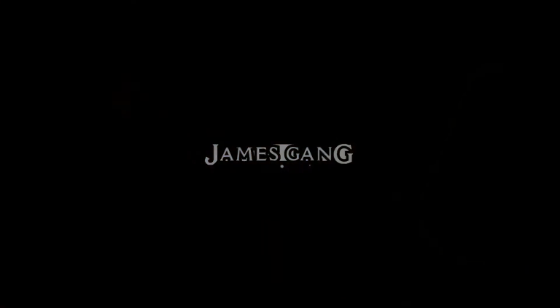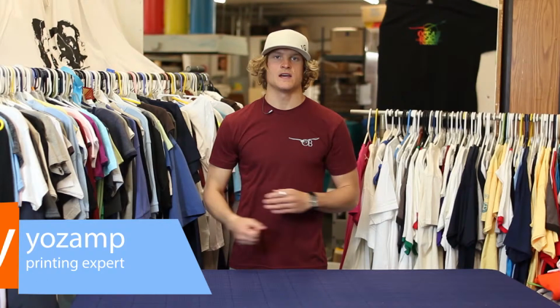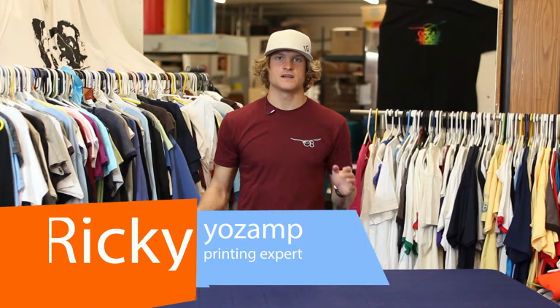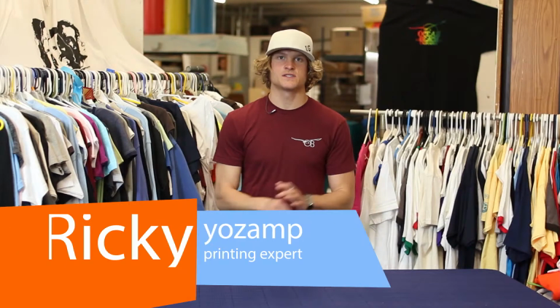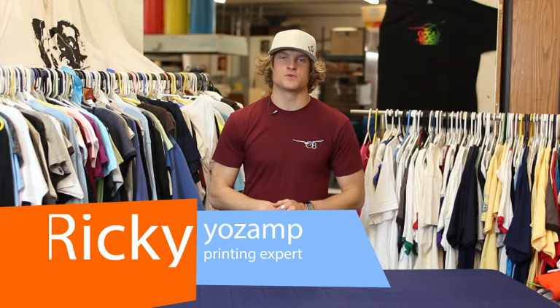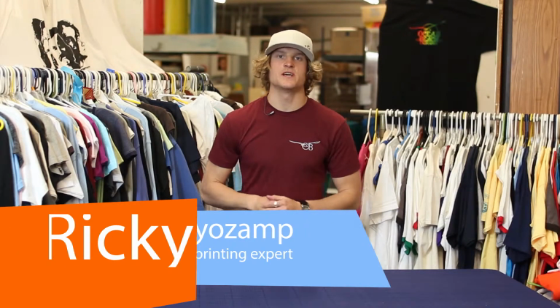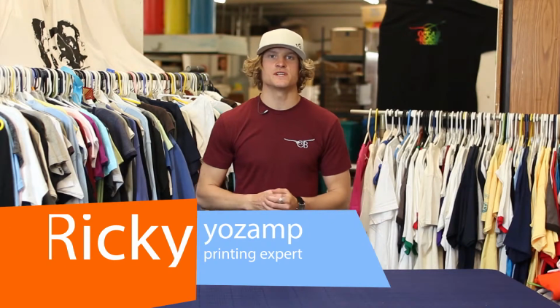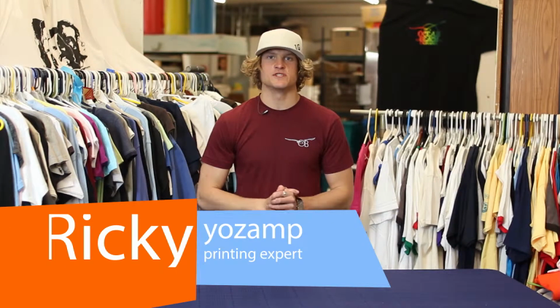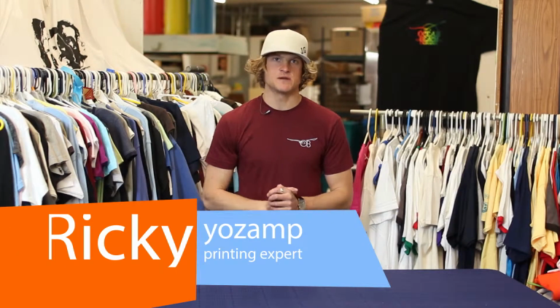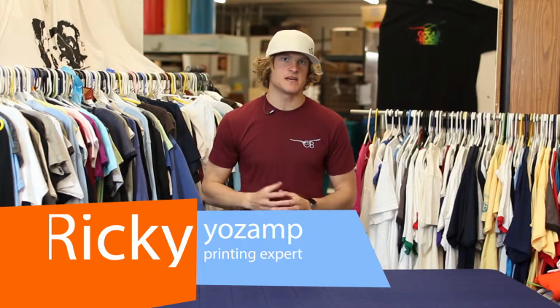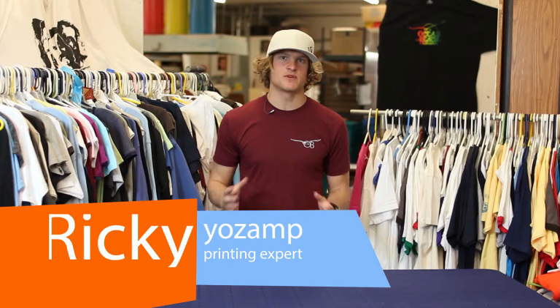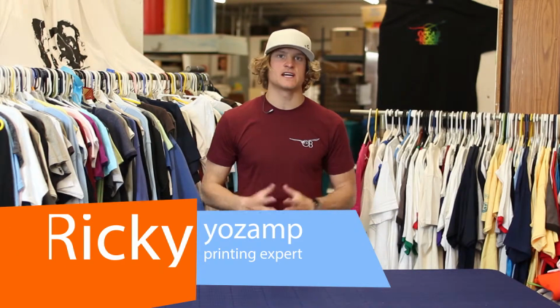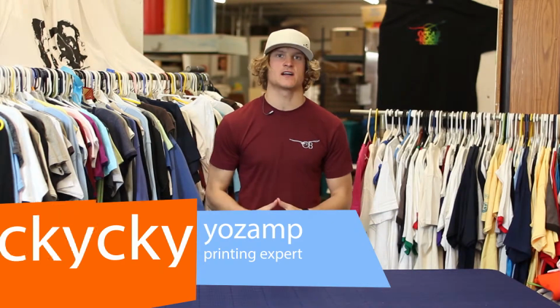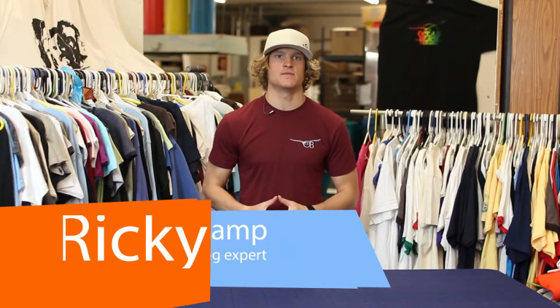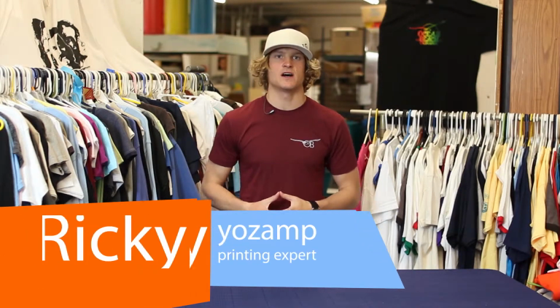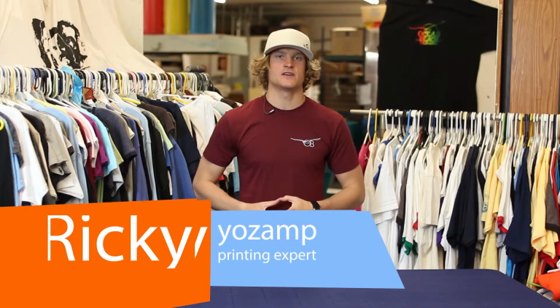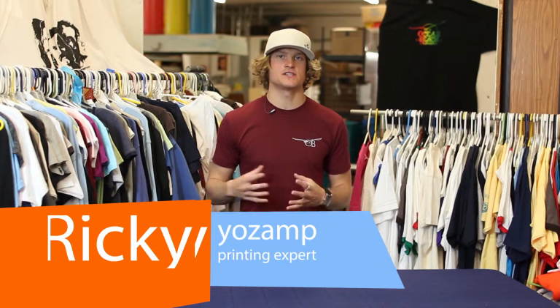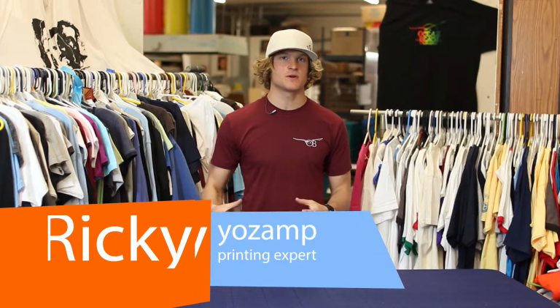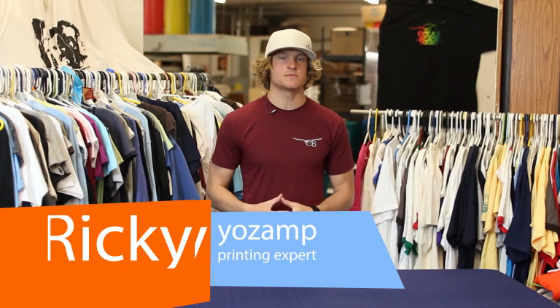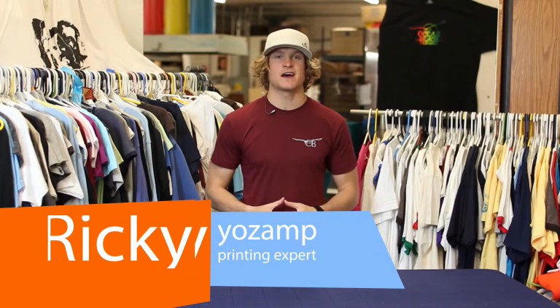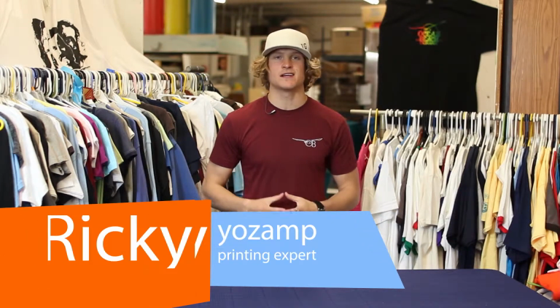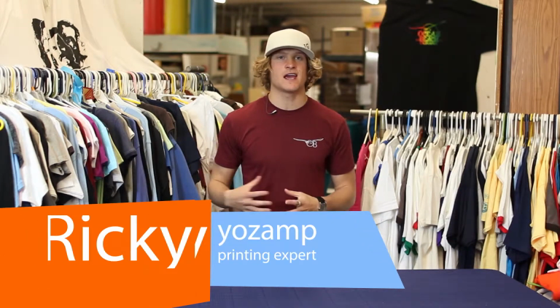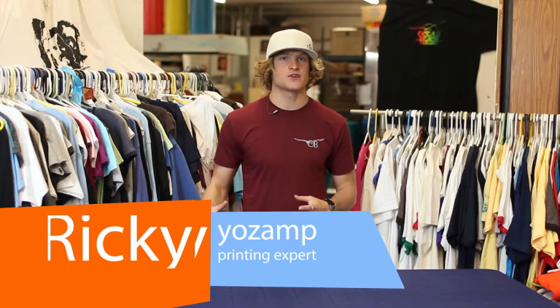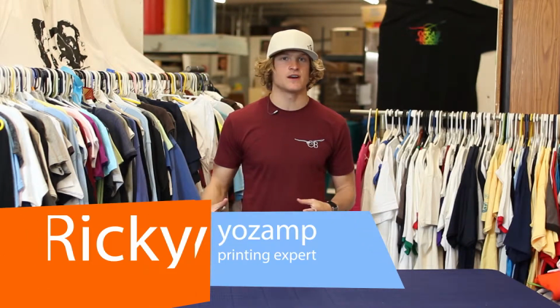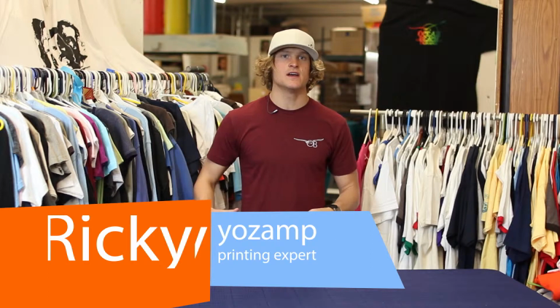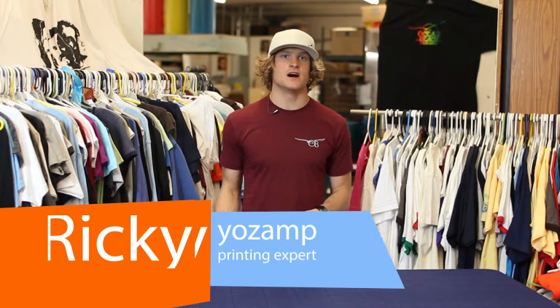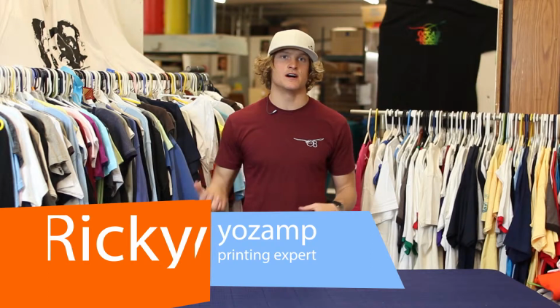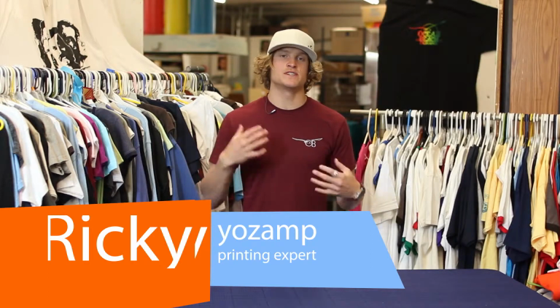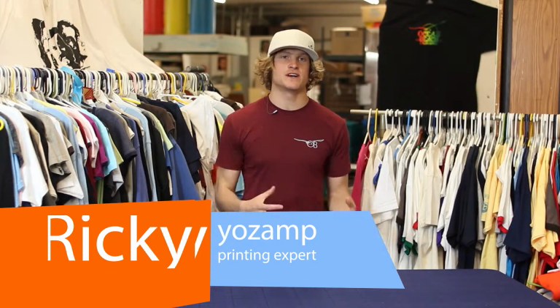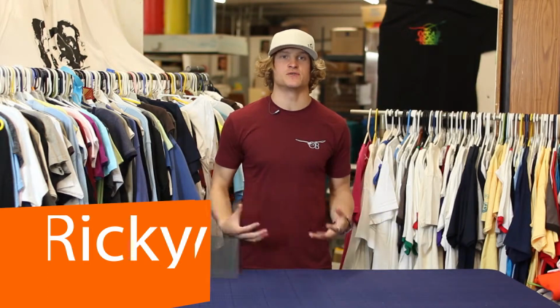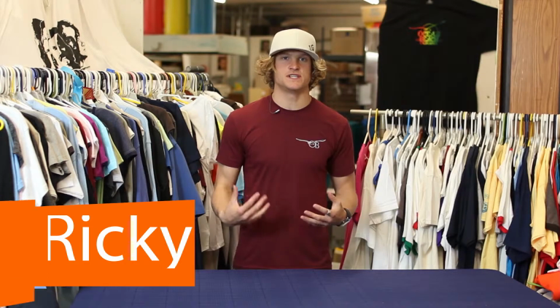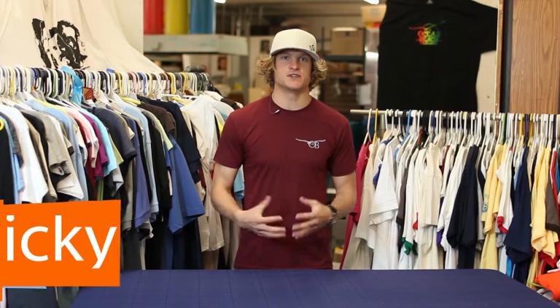Hey guys, this is Ricky Ozan with jamesgangprinting.com here to answer your question about how to get a hand drawing printed onto a t-shirt.